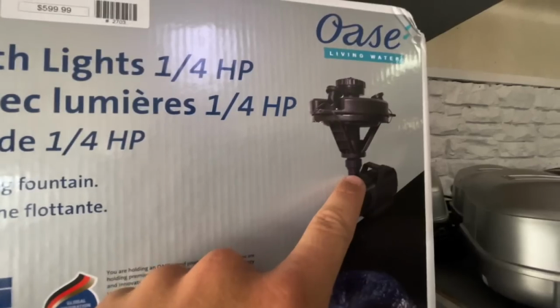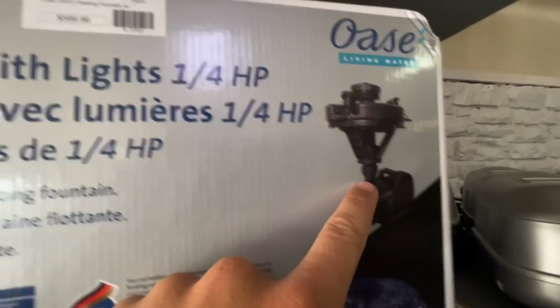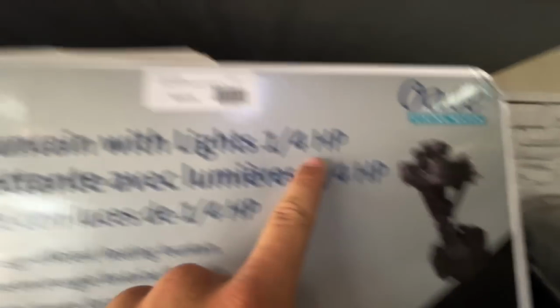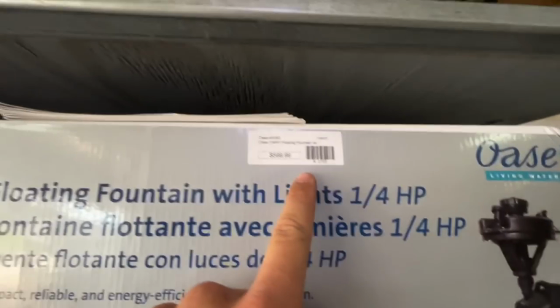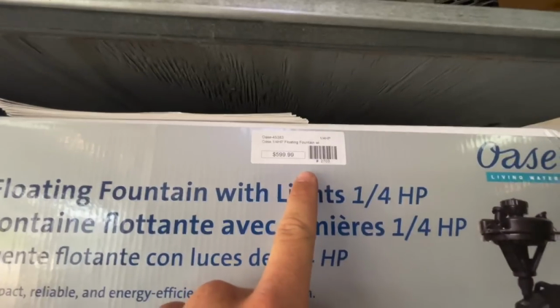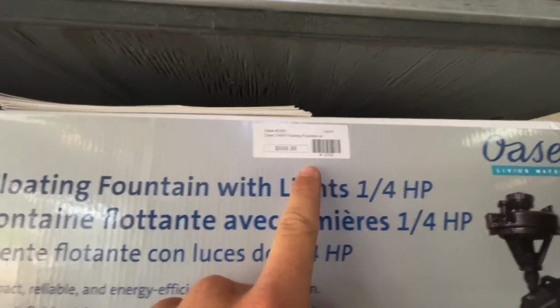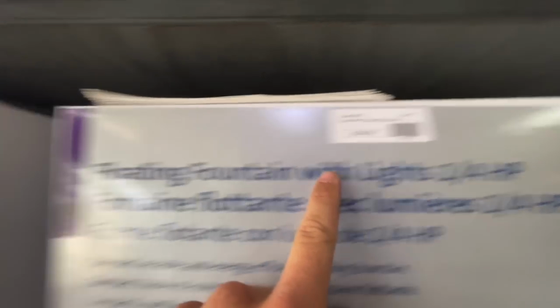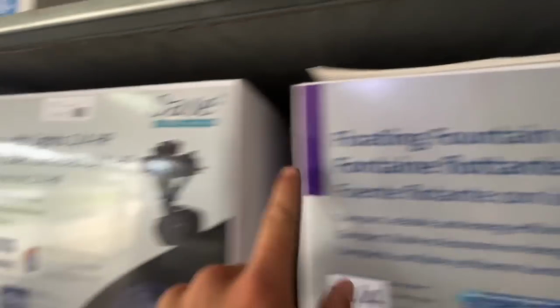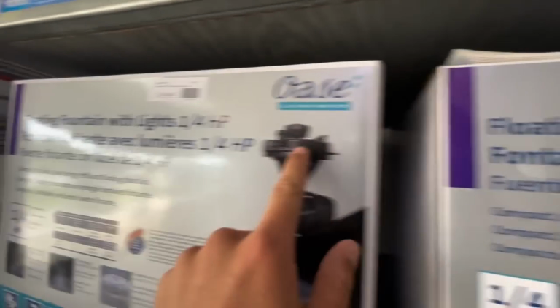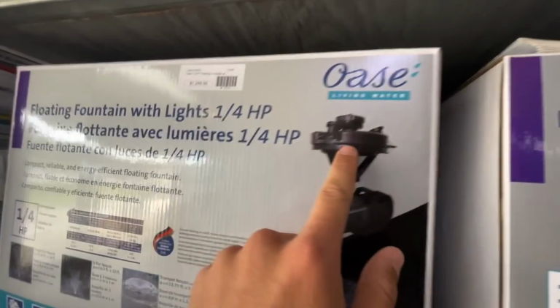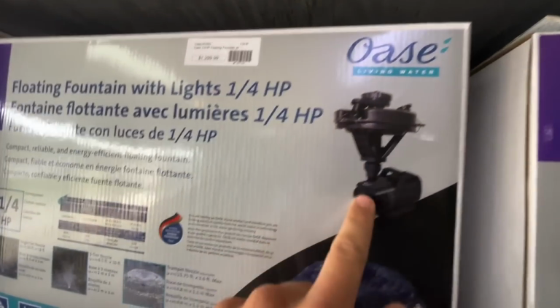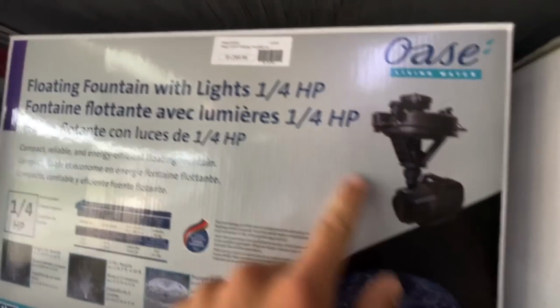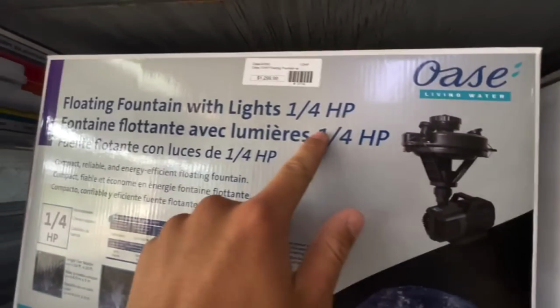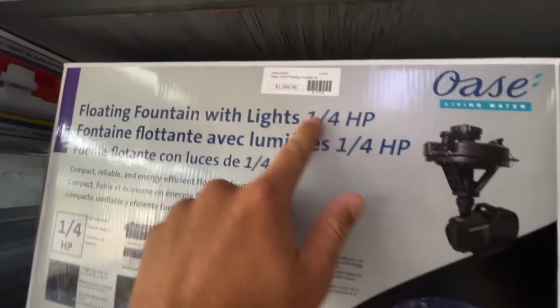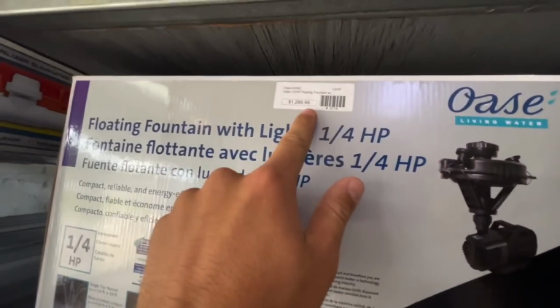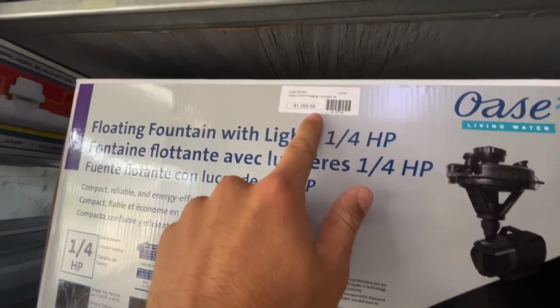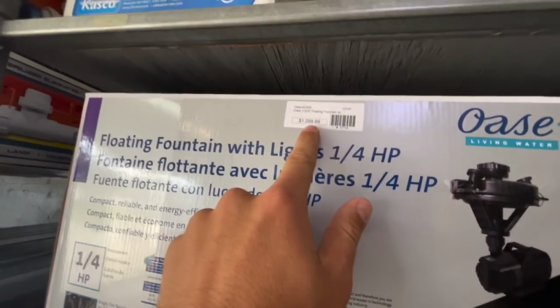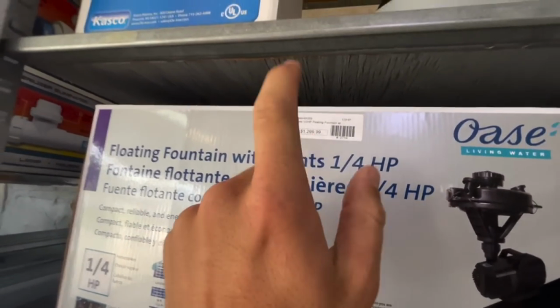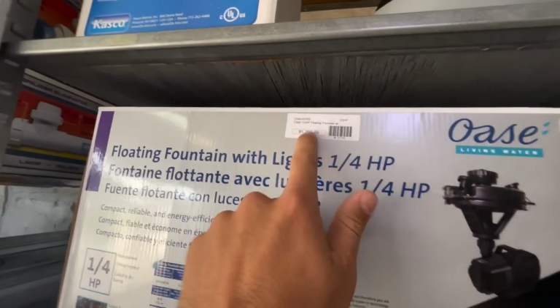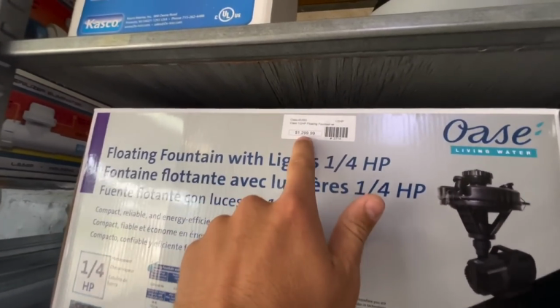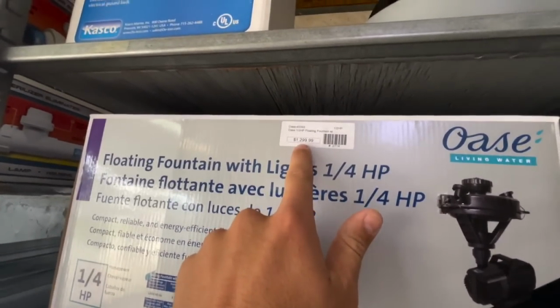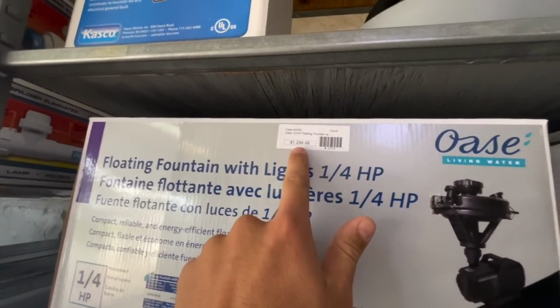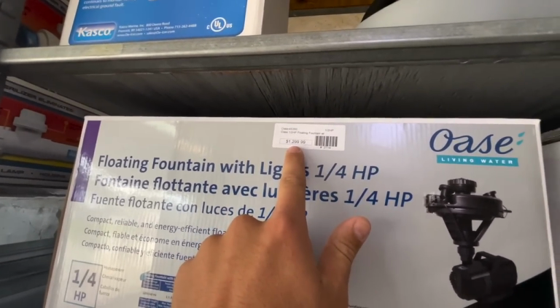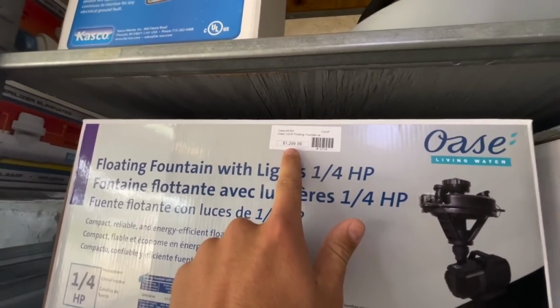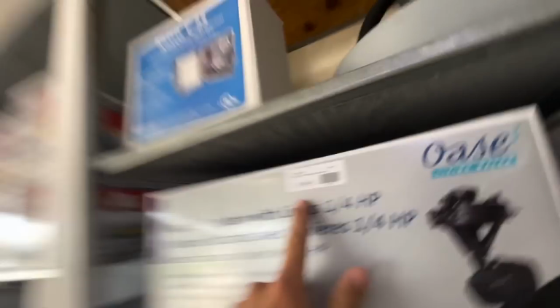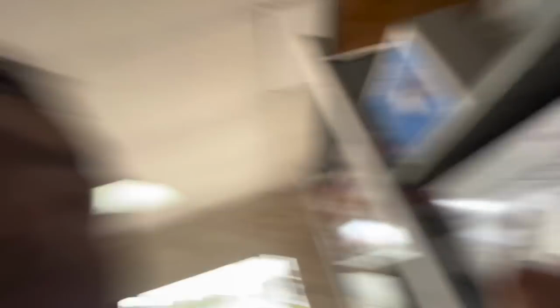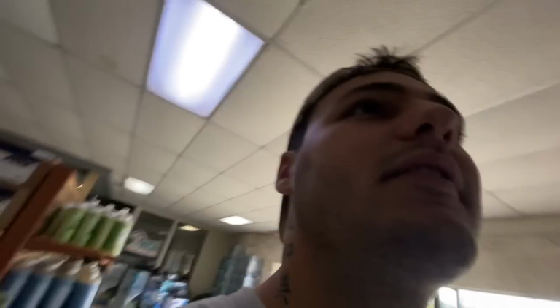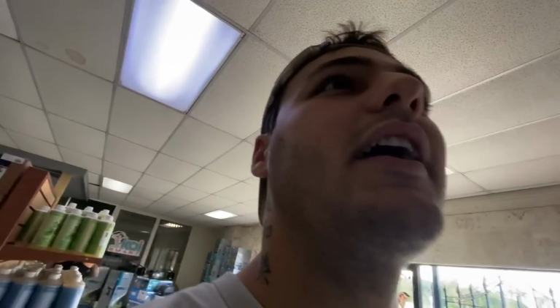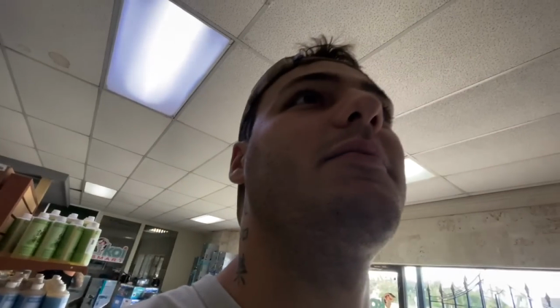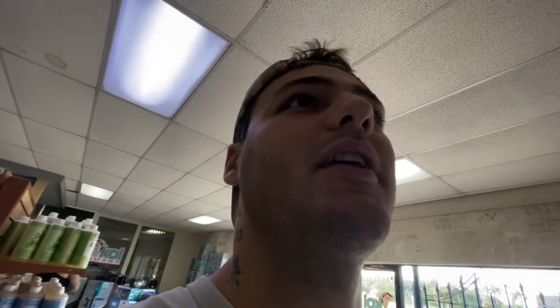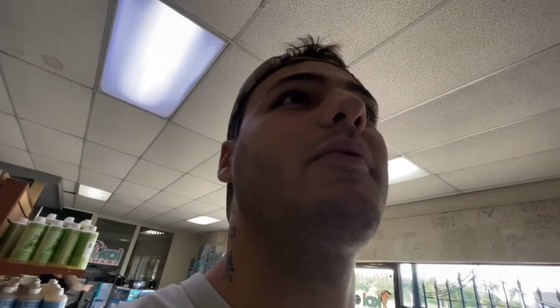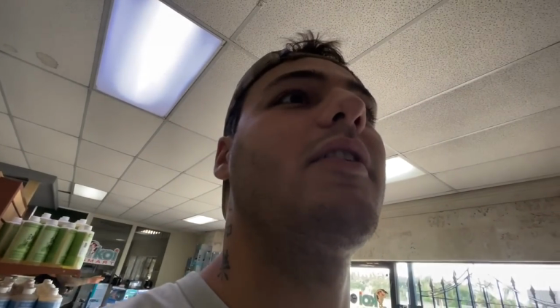Is that not the exact same thing? That's labeled wrong. It has to be labeled wrong.